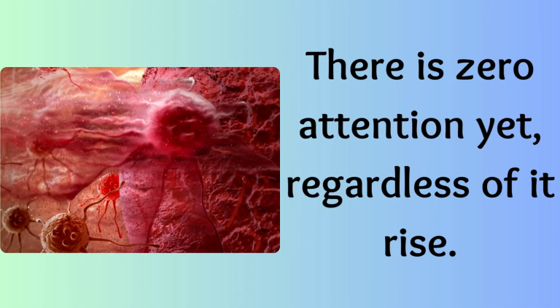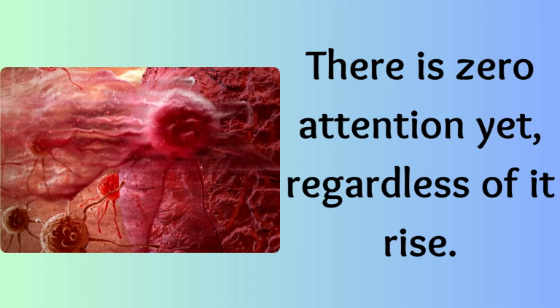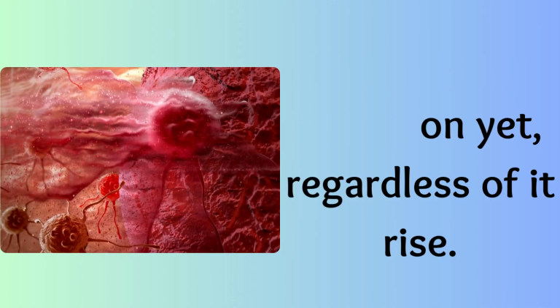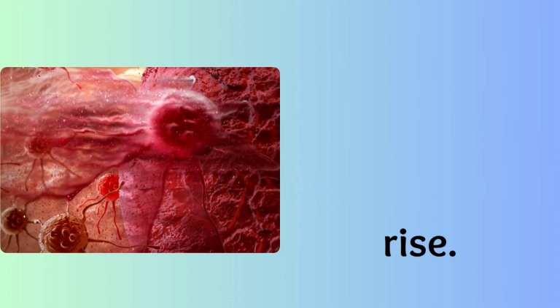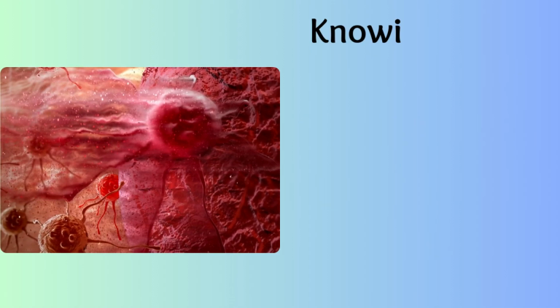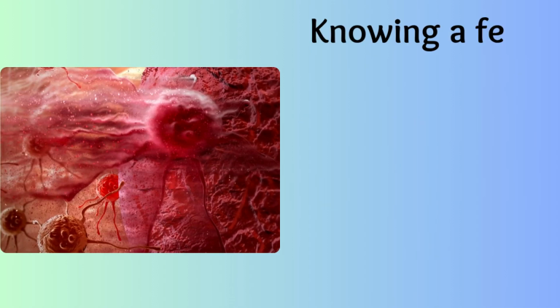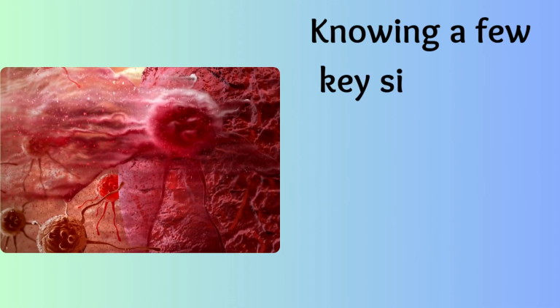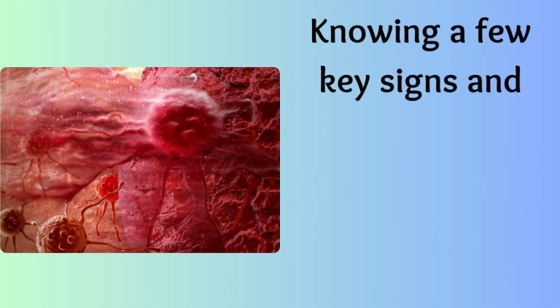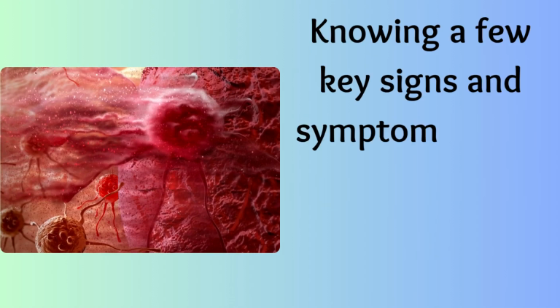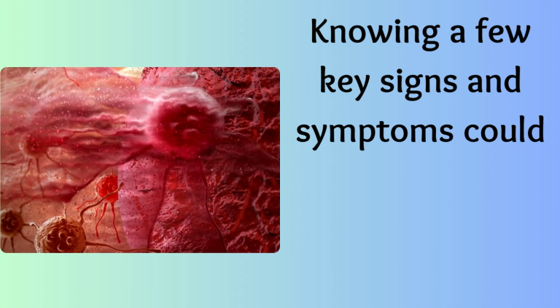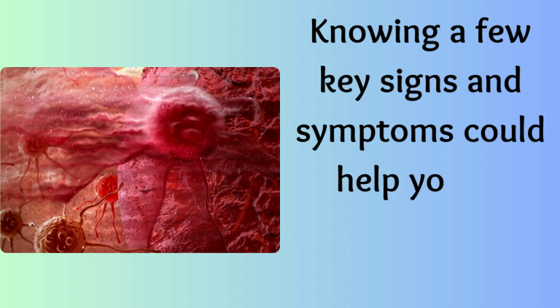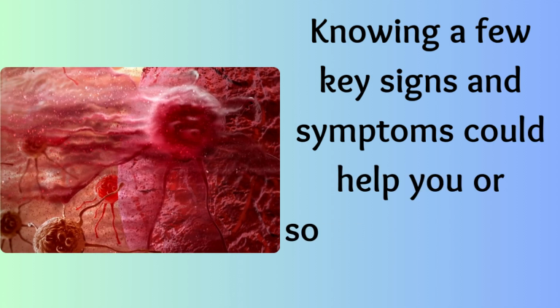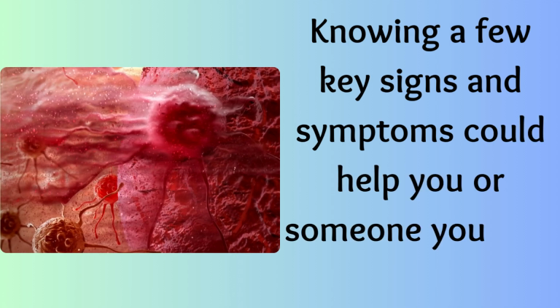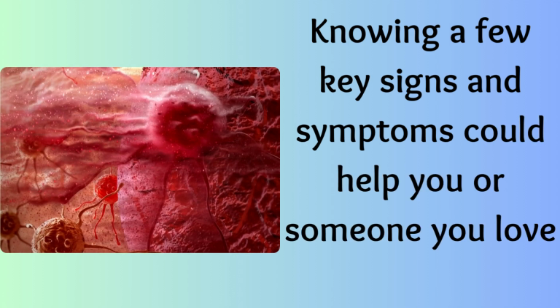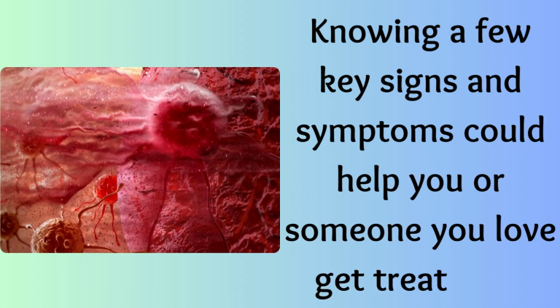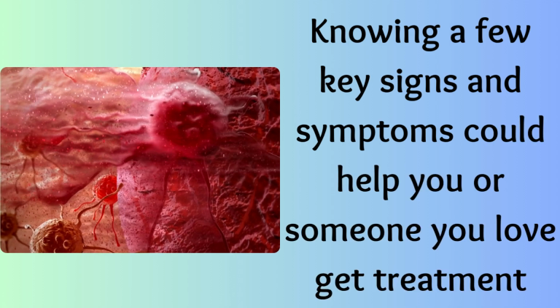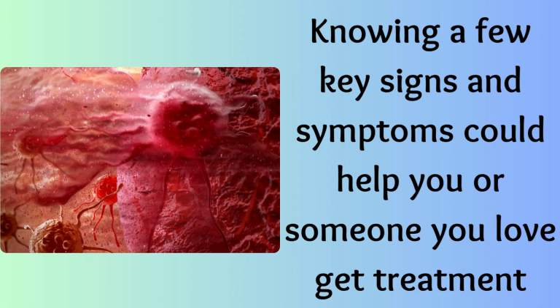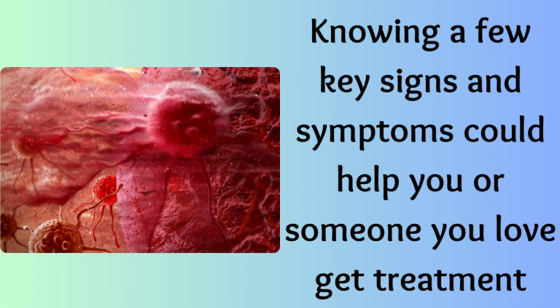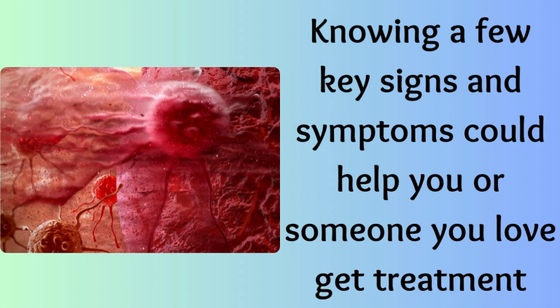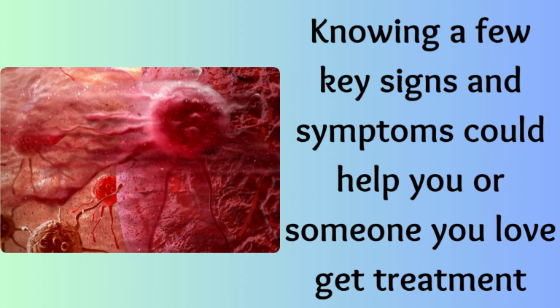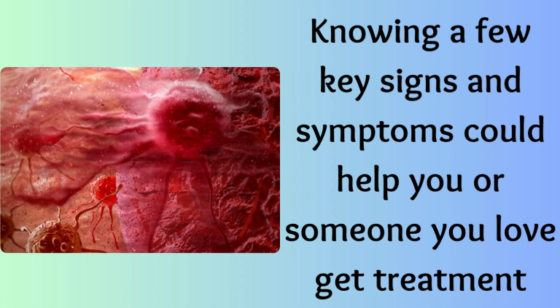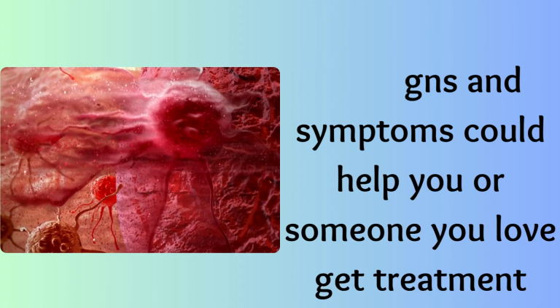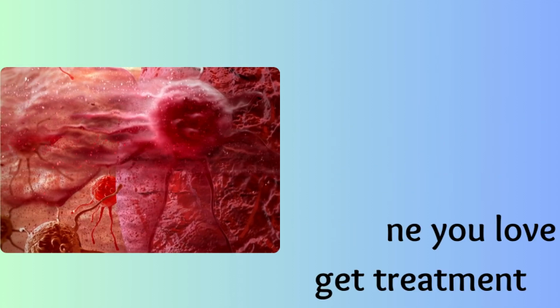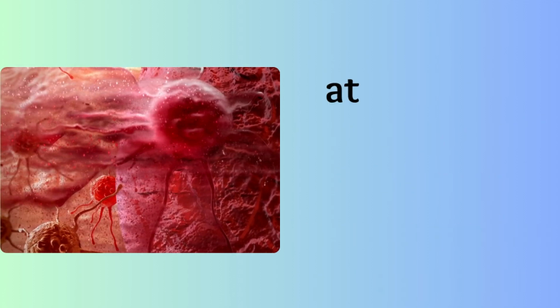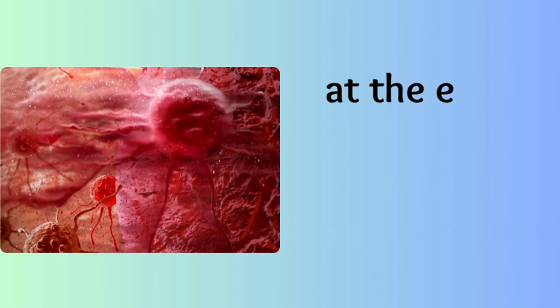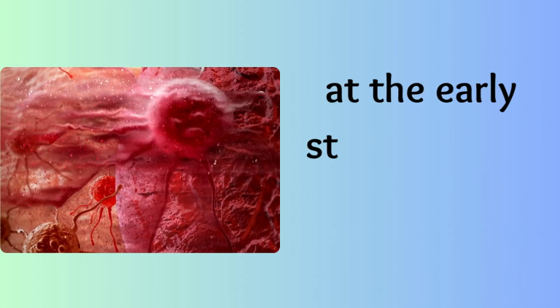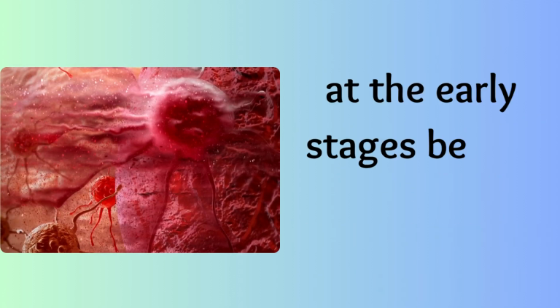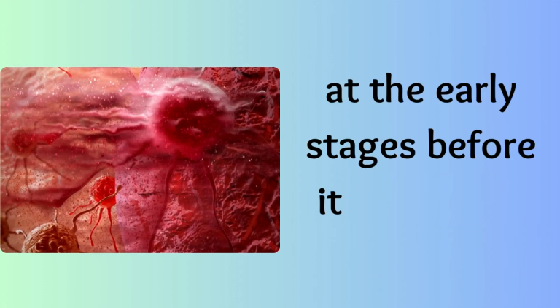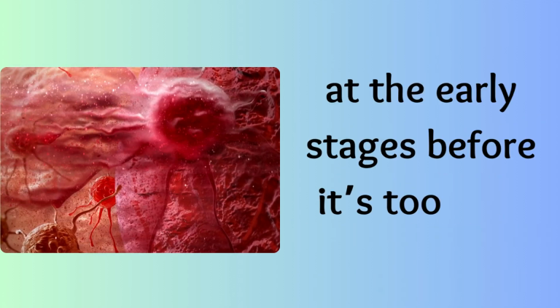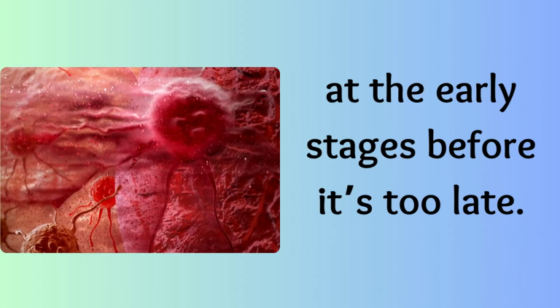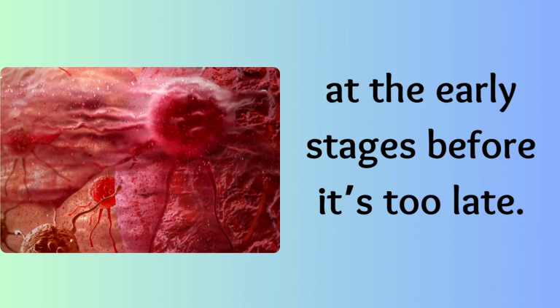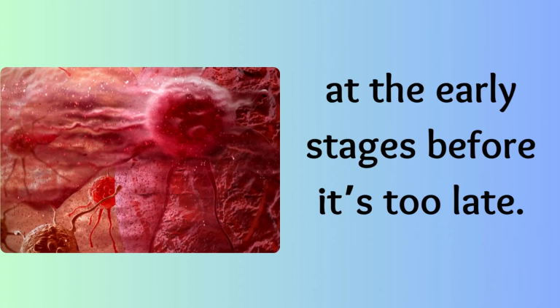Knowing a few key signs and symptoms could help you, or someone you love, get treatment at the early stages before it's too late.